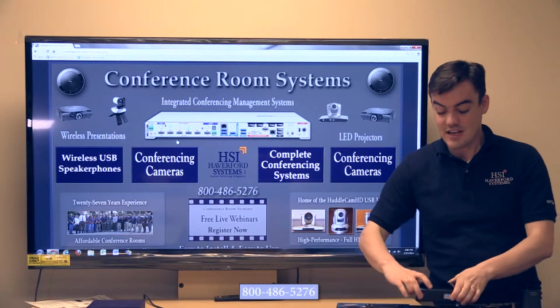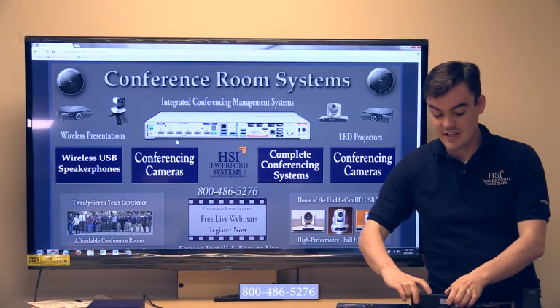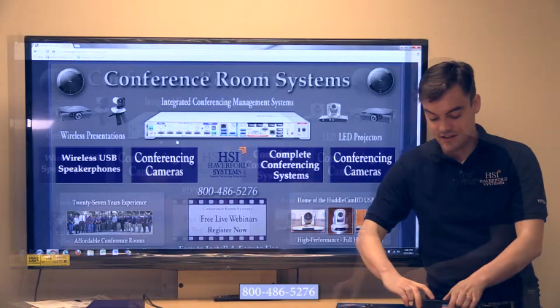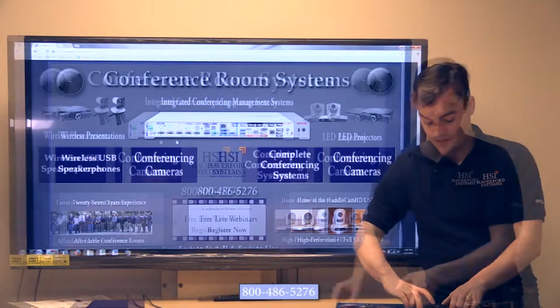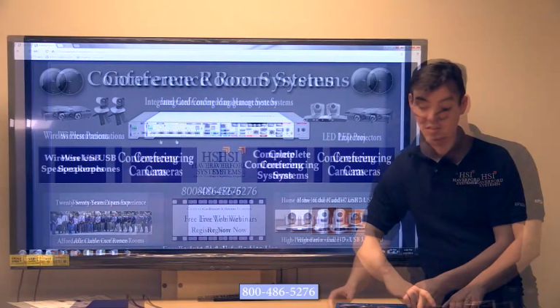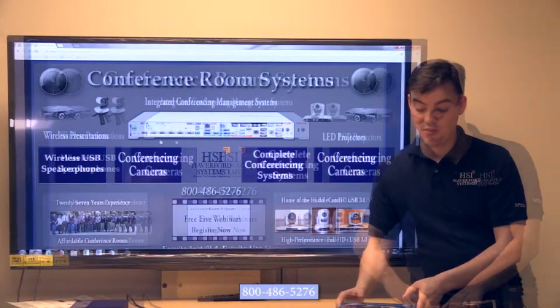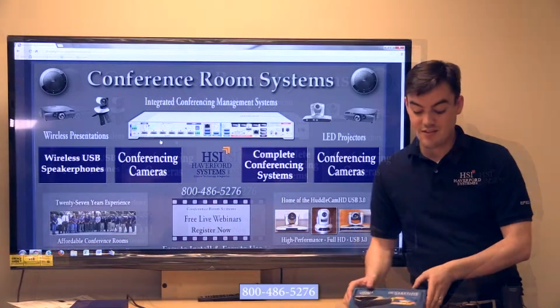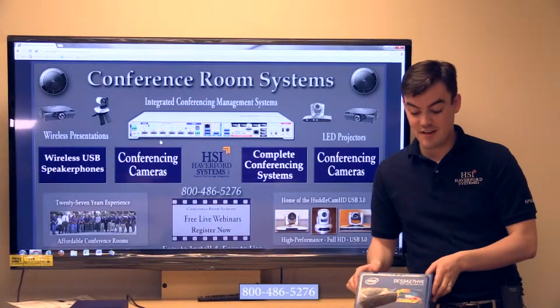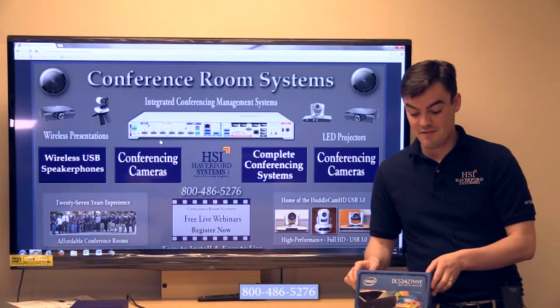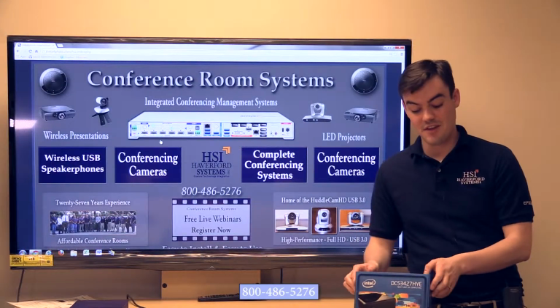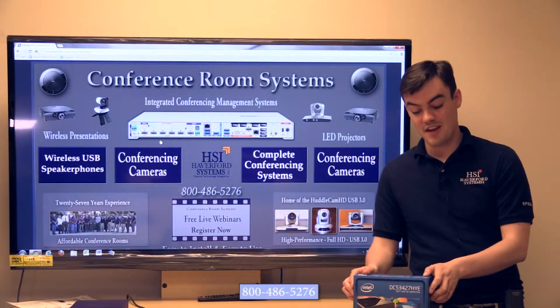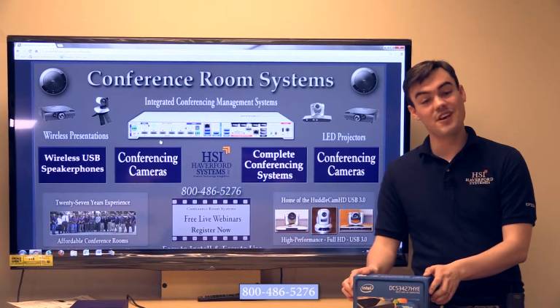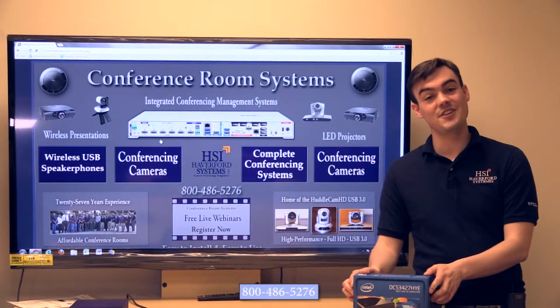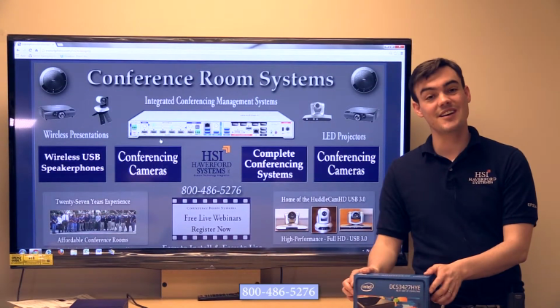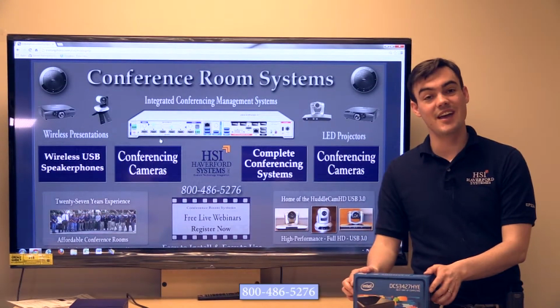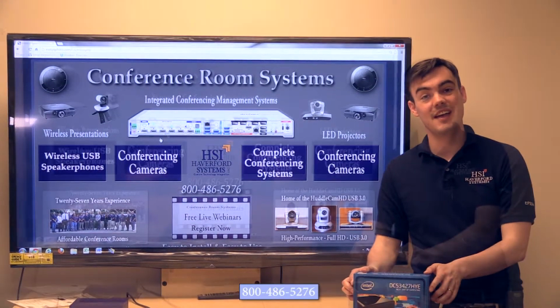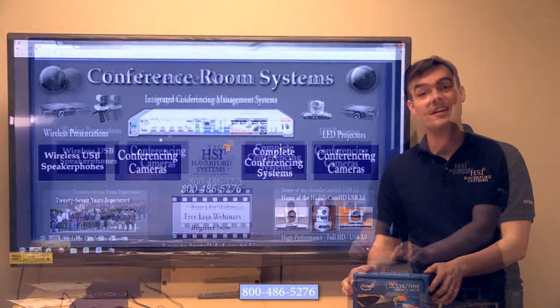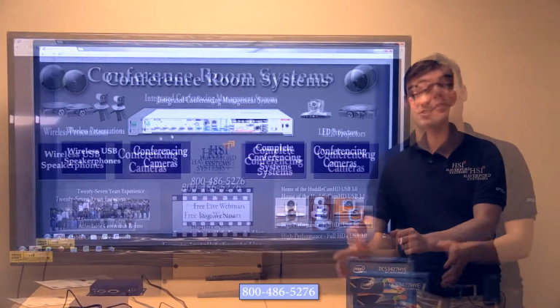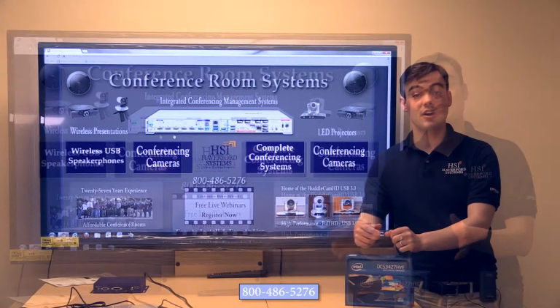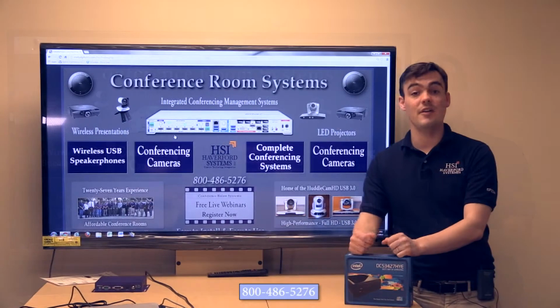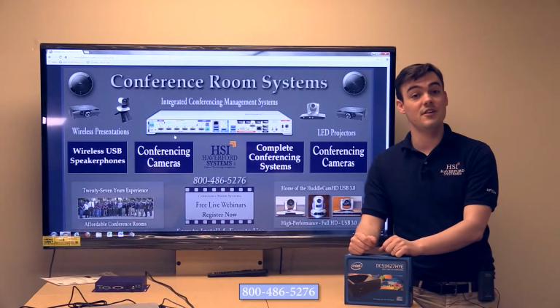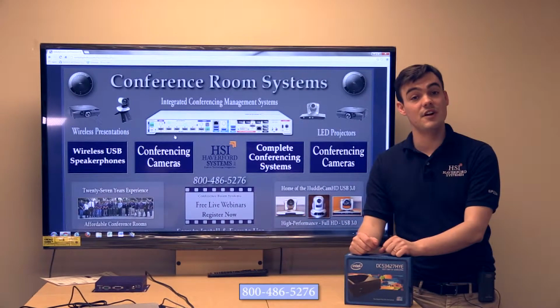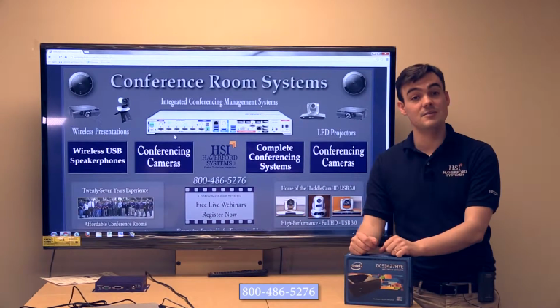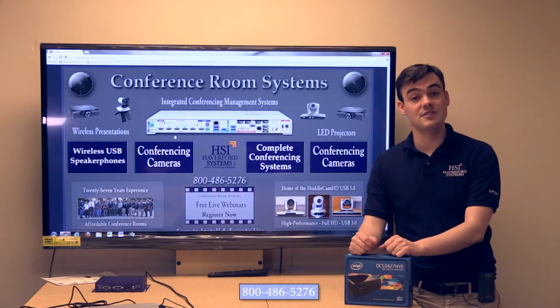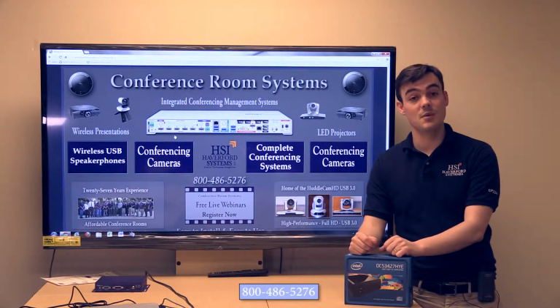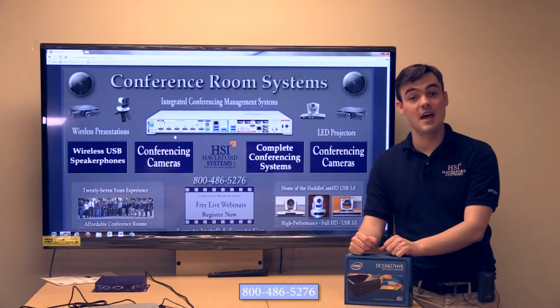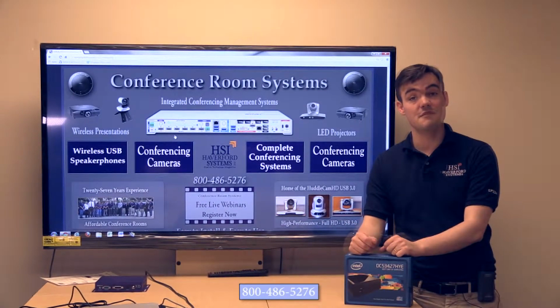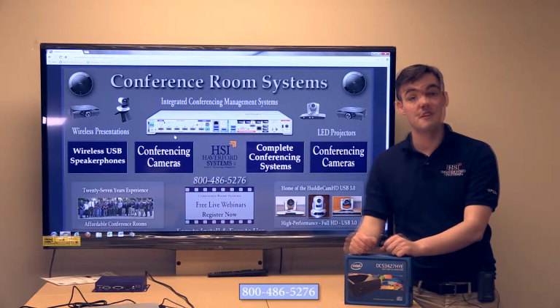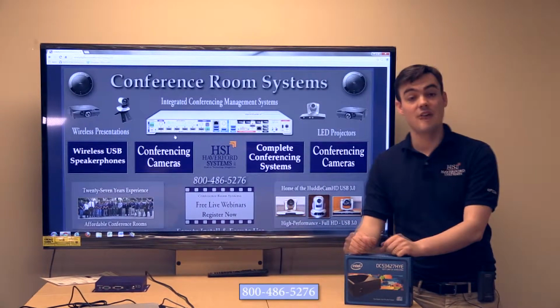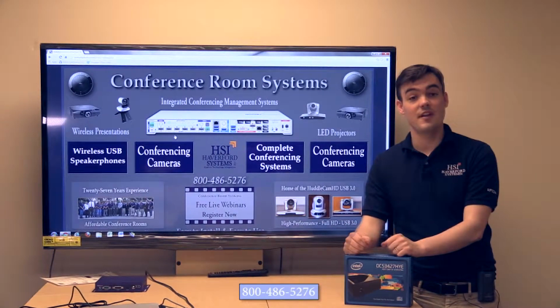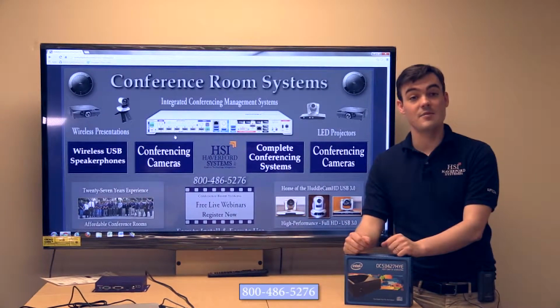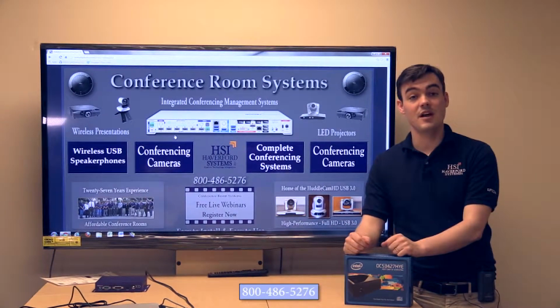So that's it for the Intel NUC and the different options that we have. Call the number below.